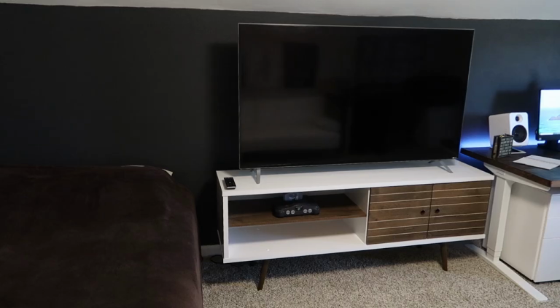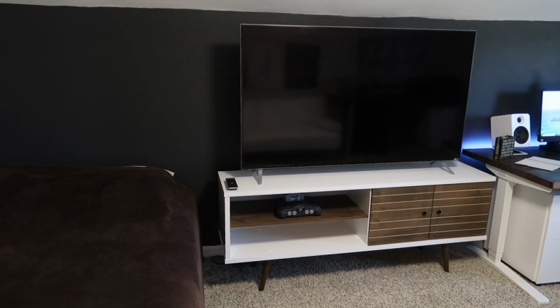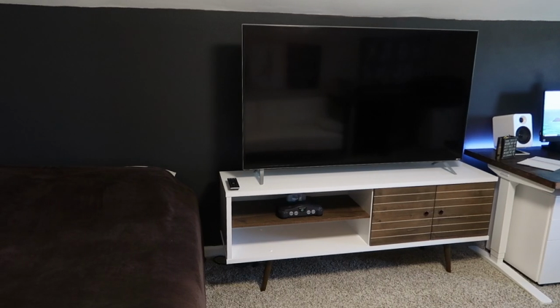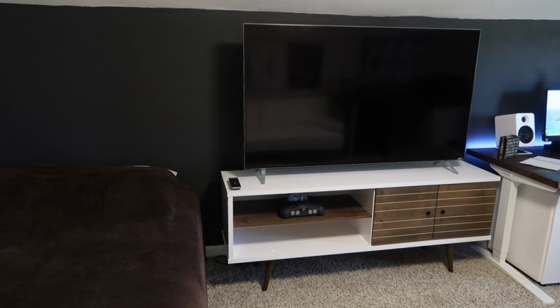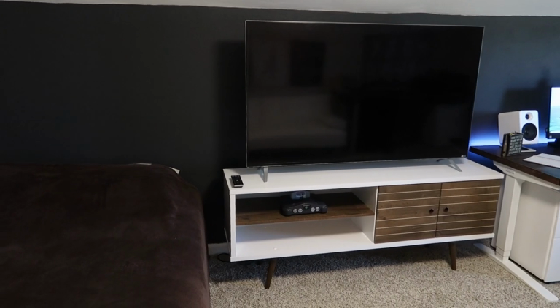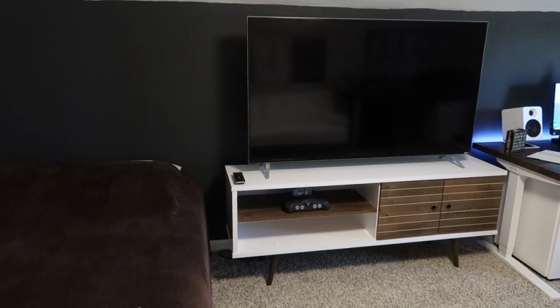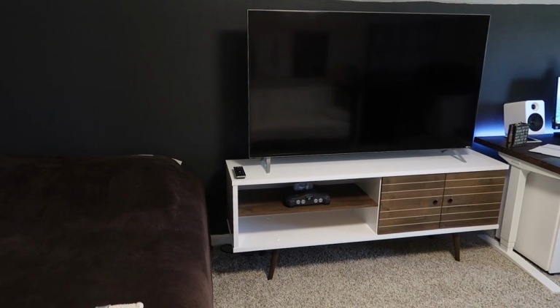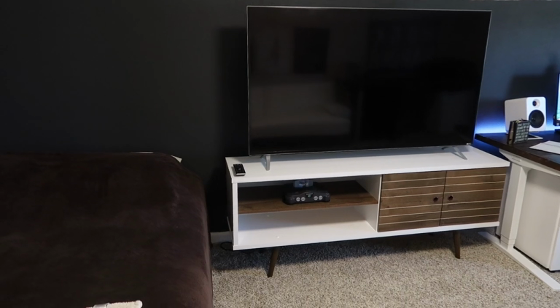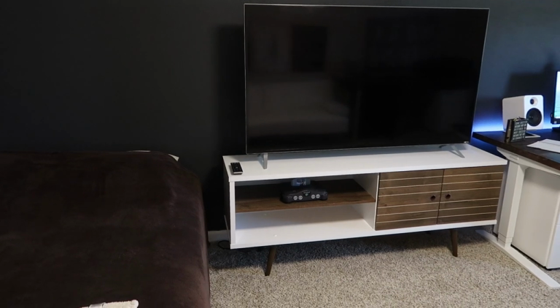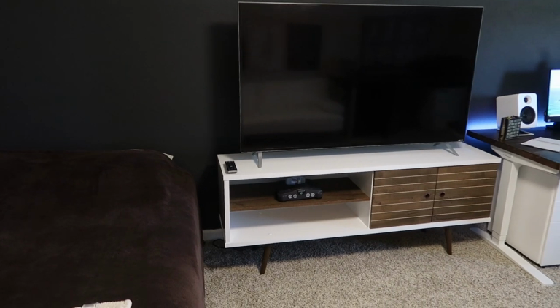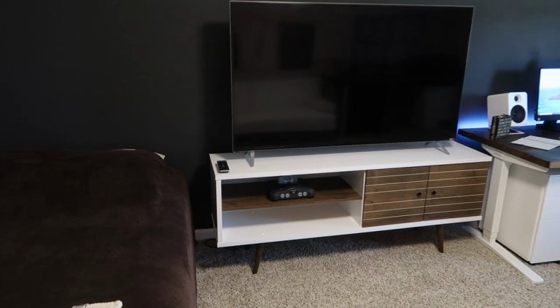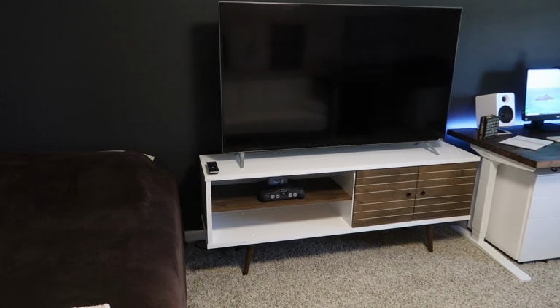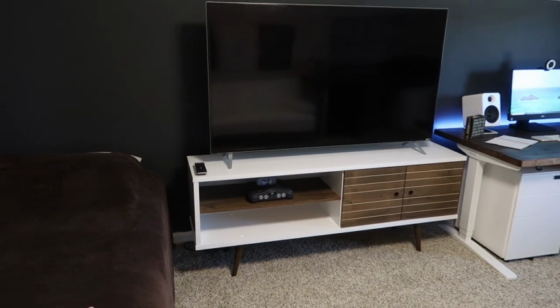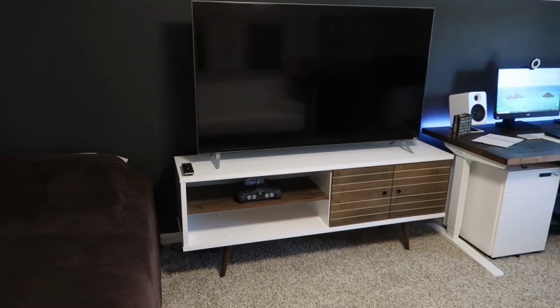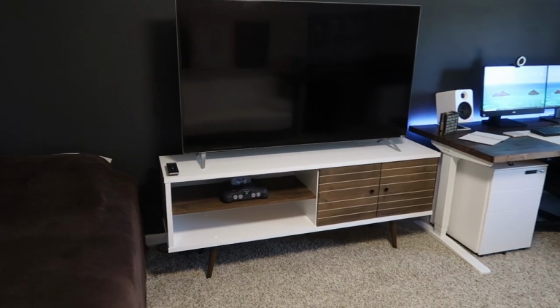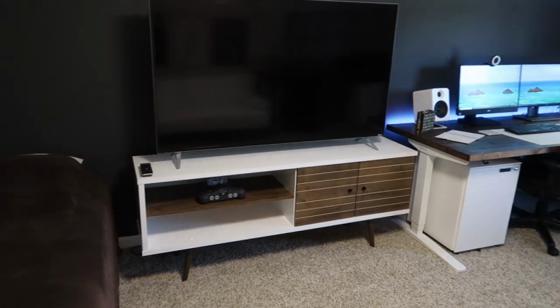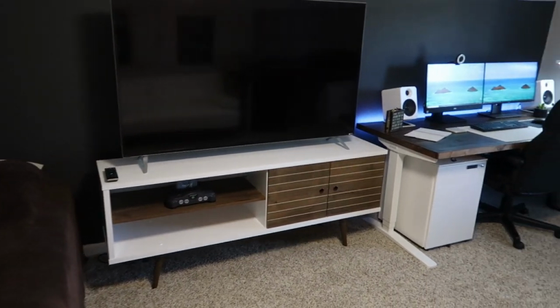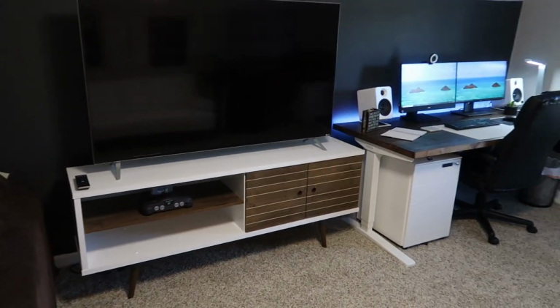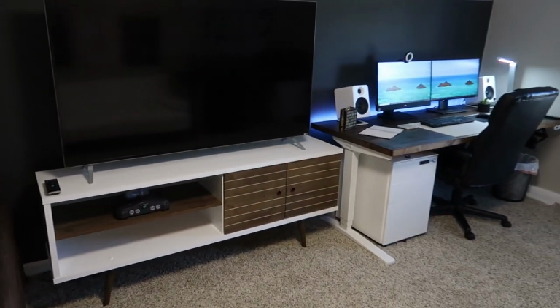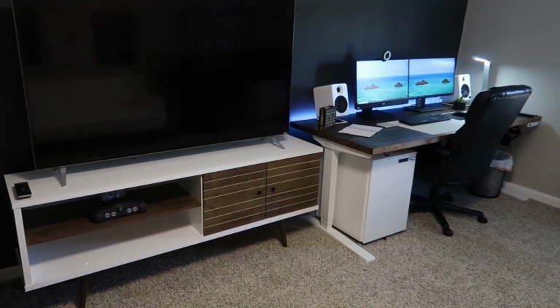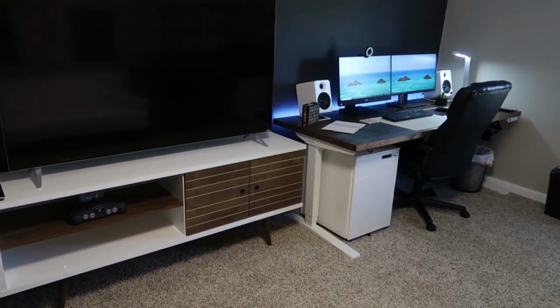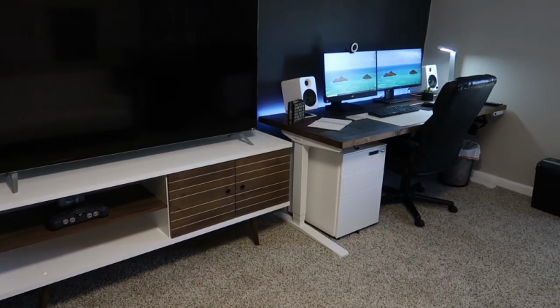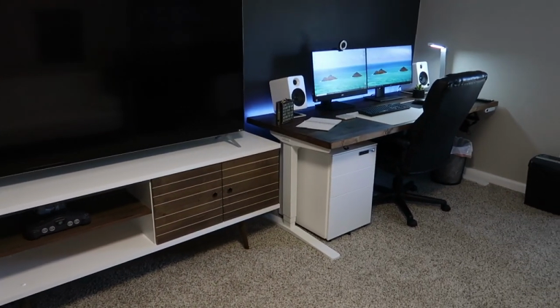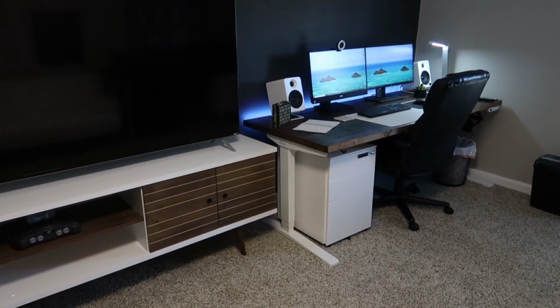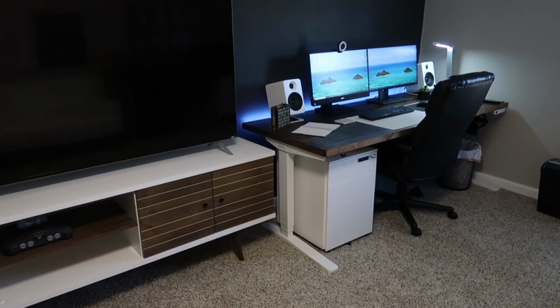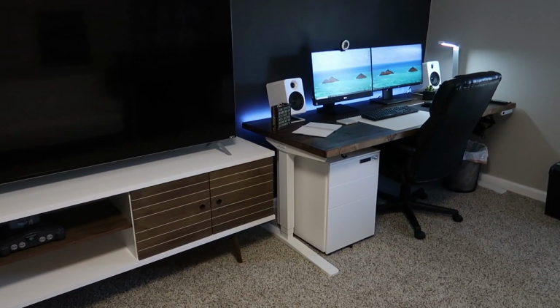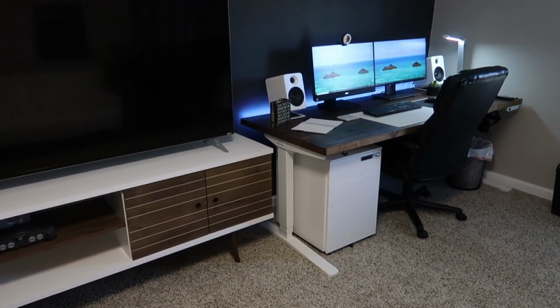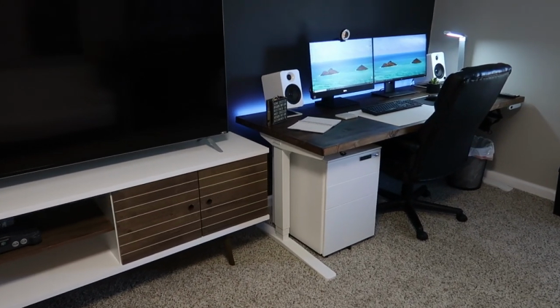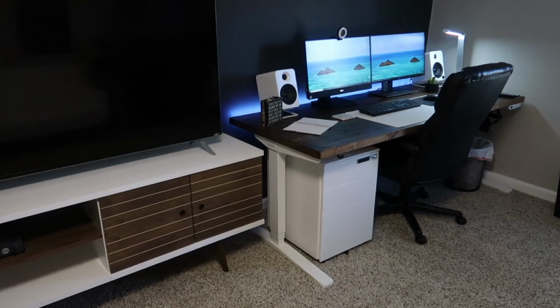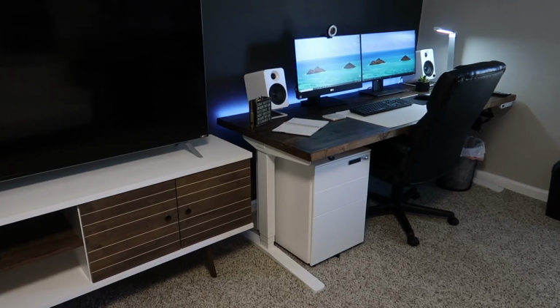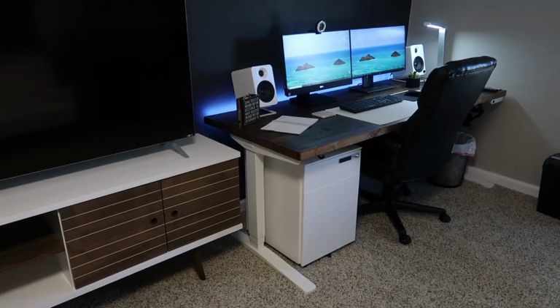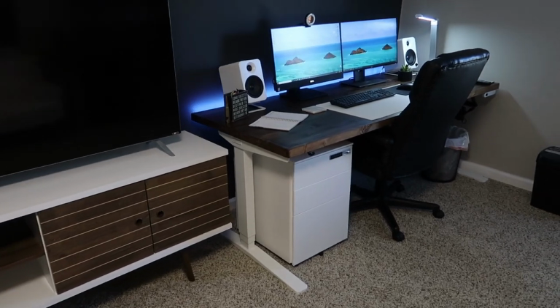The first thing I did was paint this accent wall. The color I used is called Satin Black by Behr, and I think it turned out perfect.